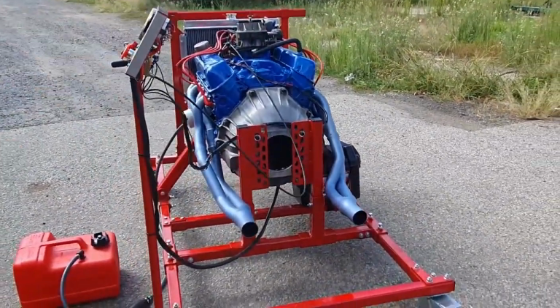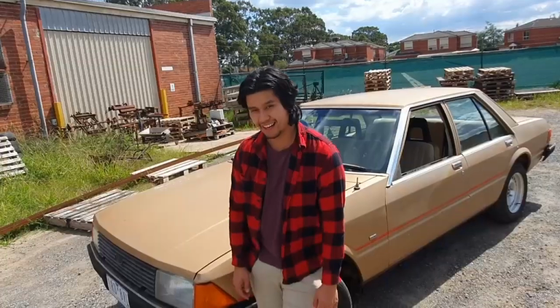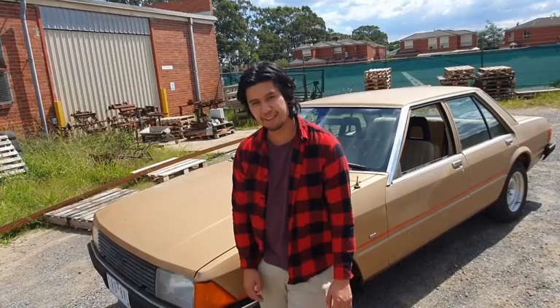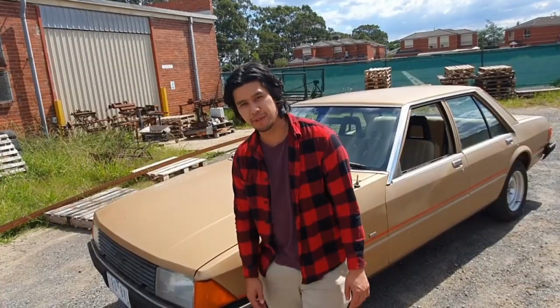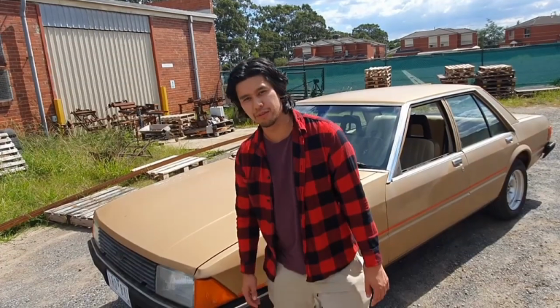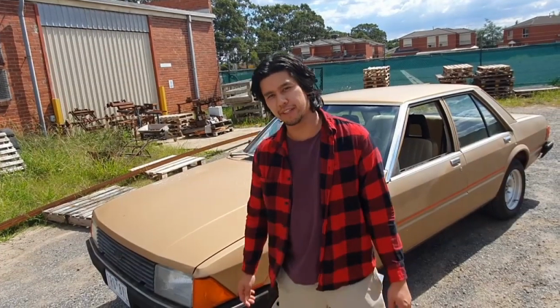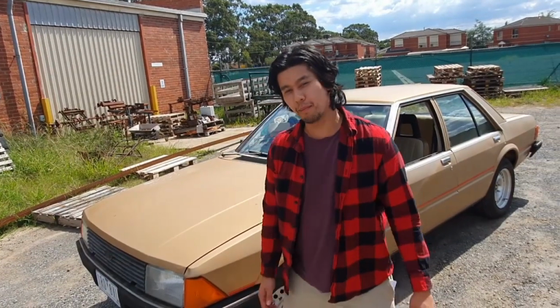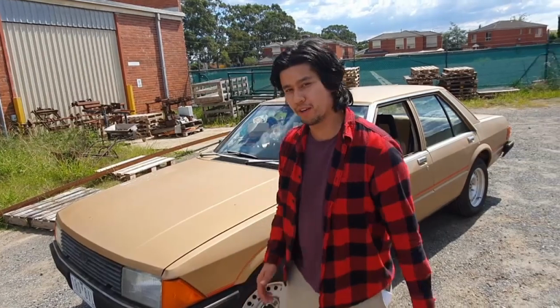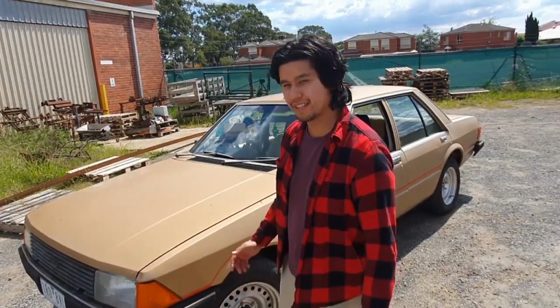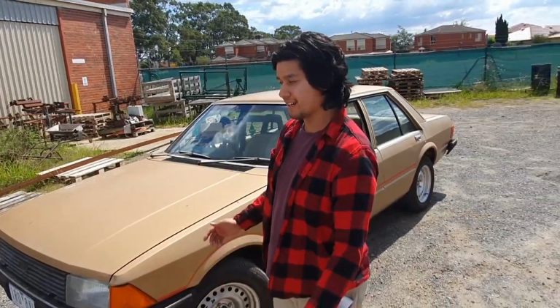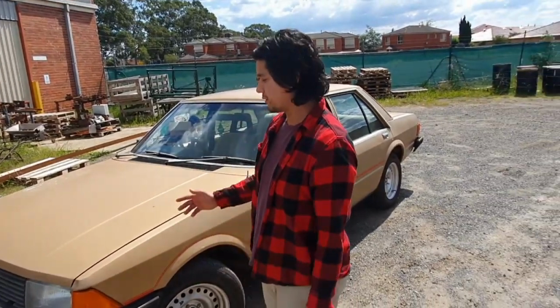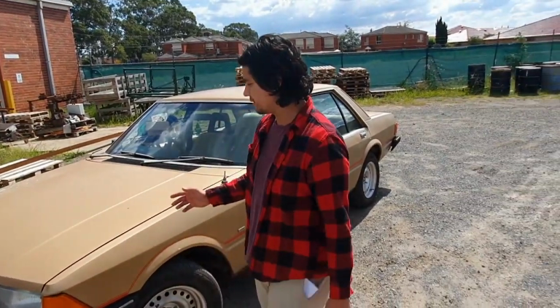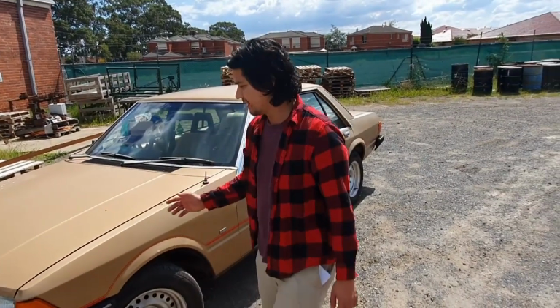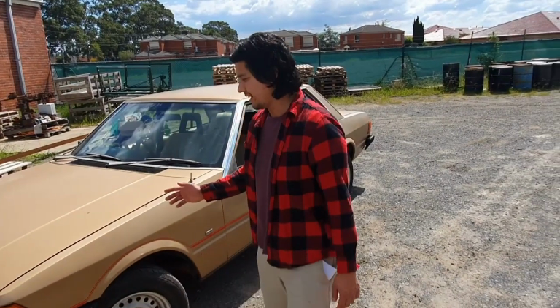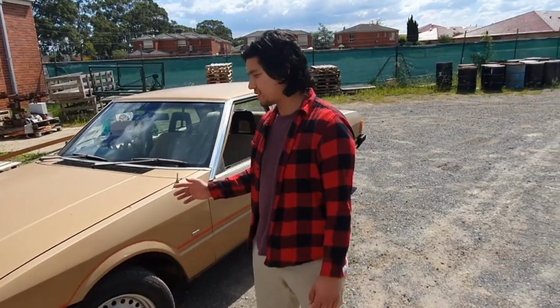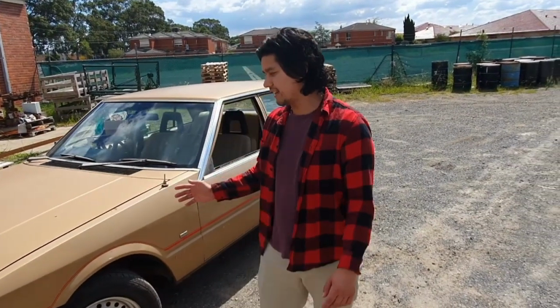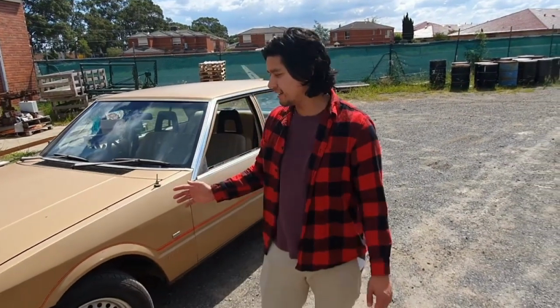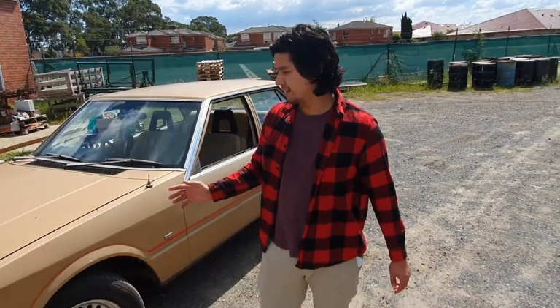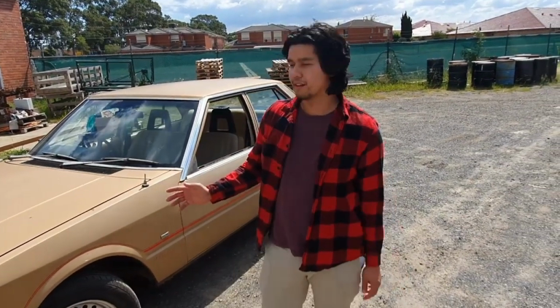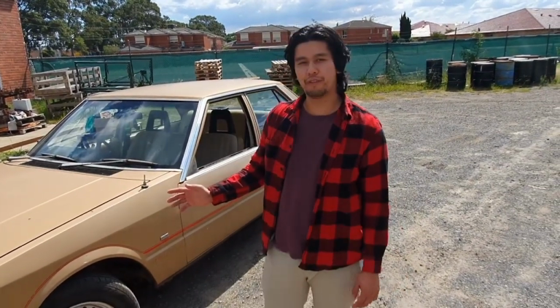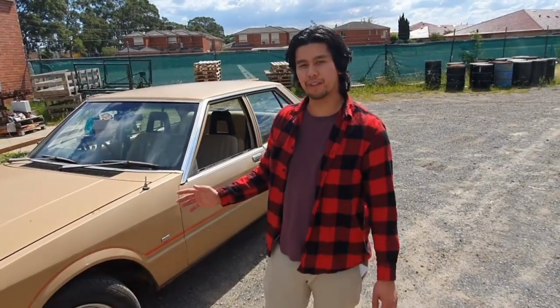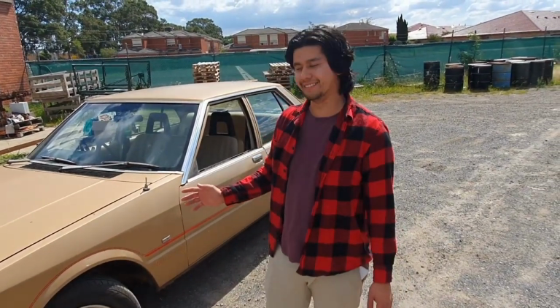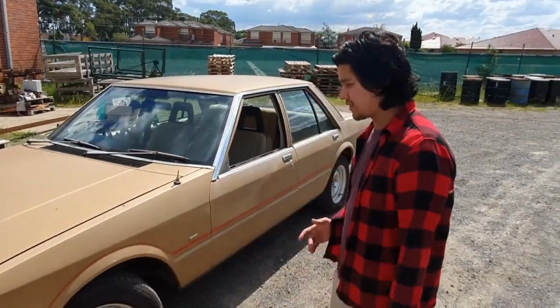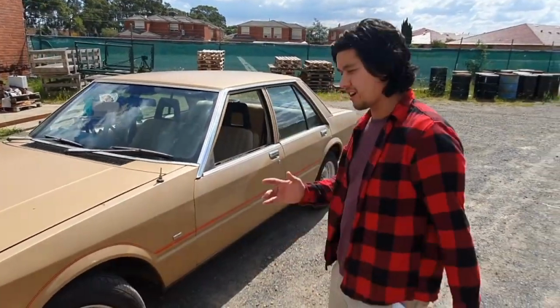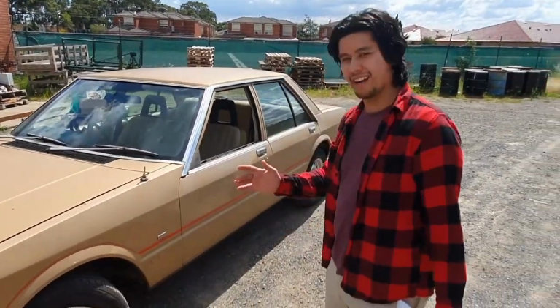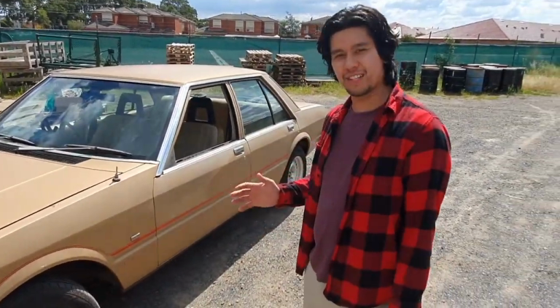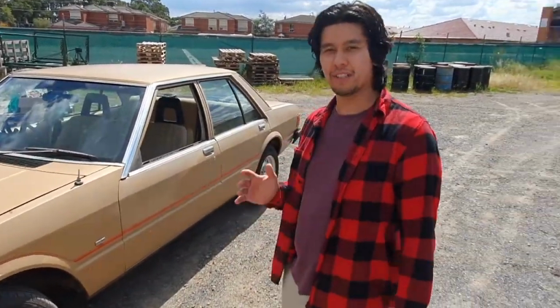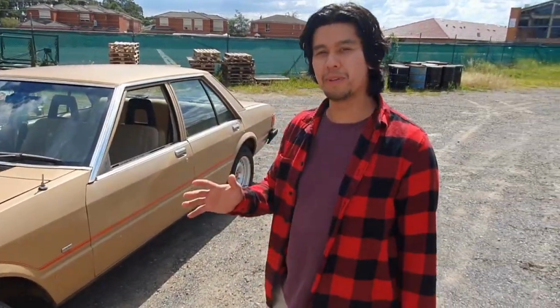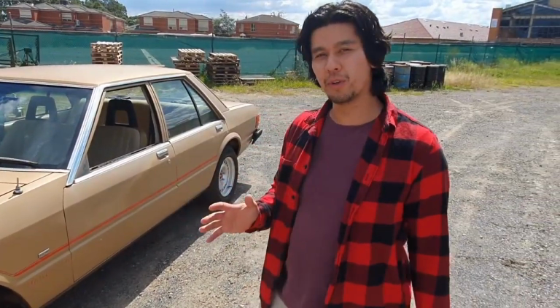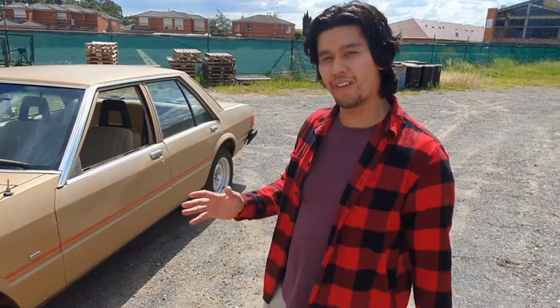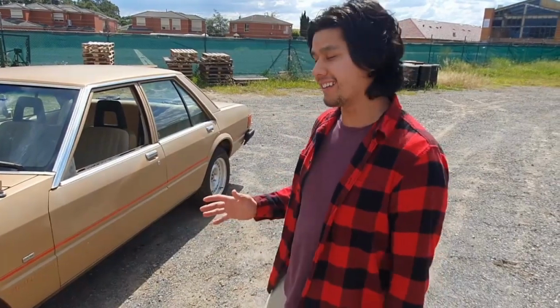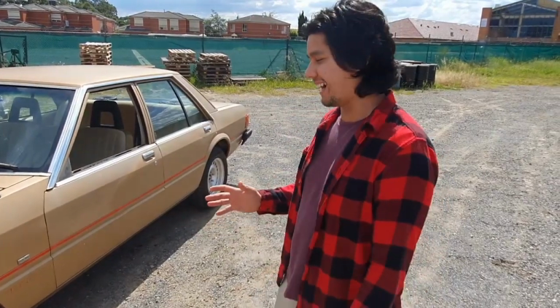Today we'll be reviewing my 1982 XD Falcon. Let's go around and have a little bit of a look around the car.